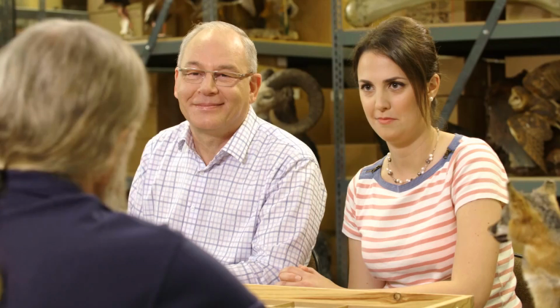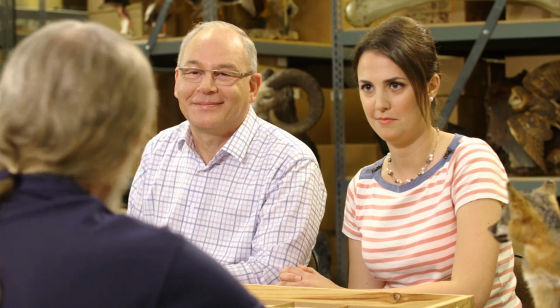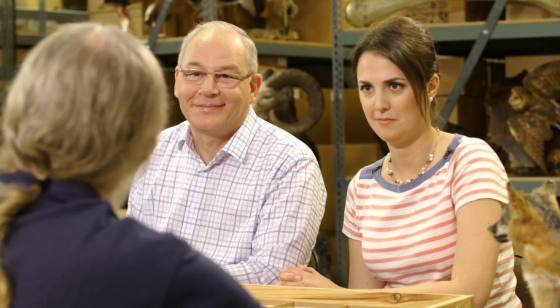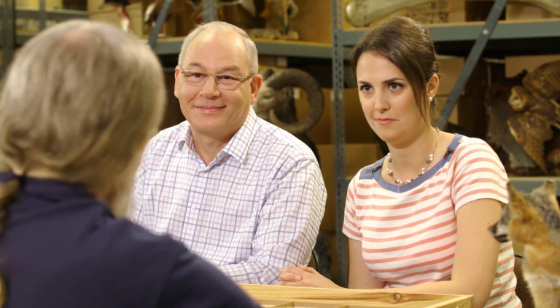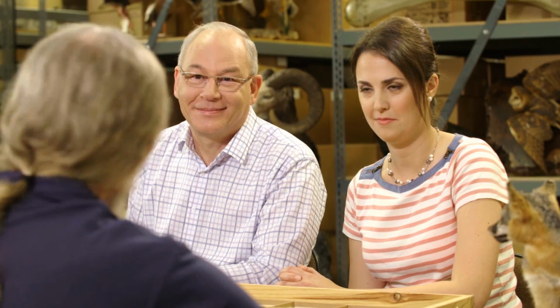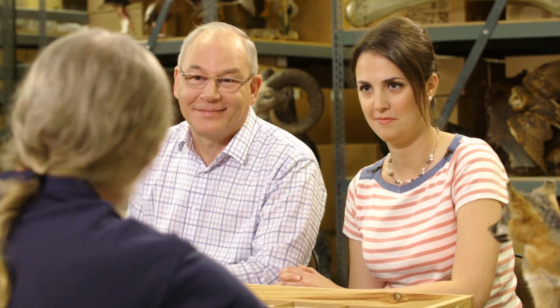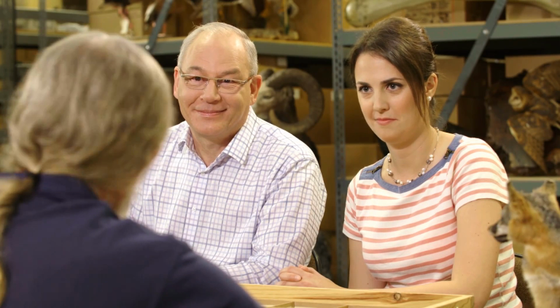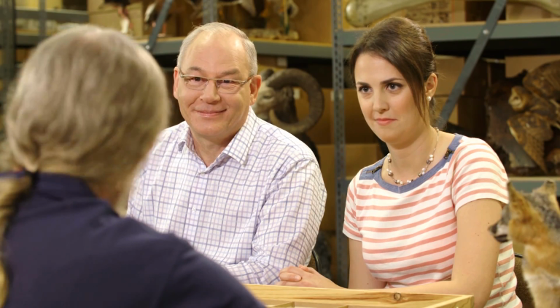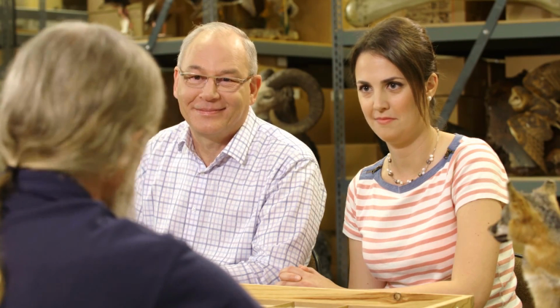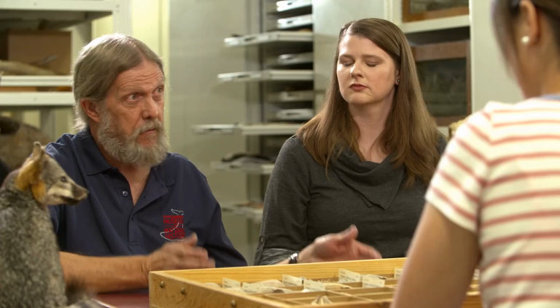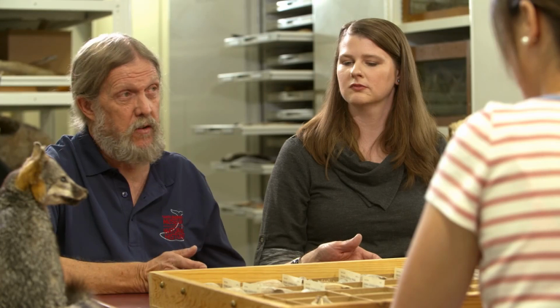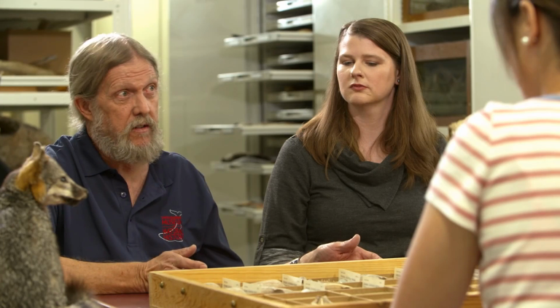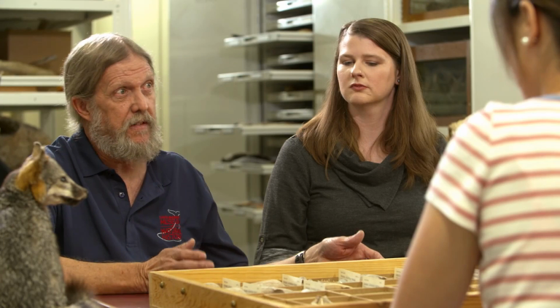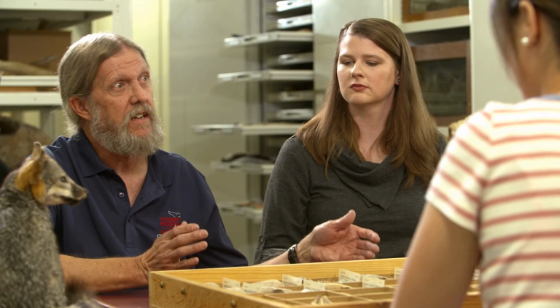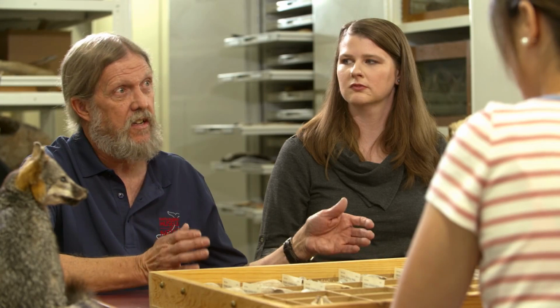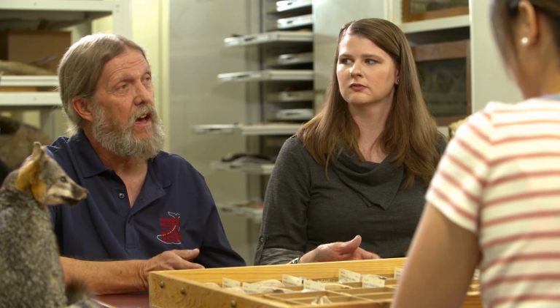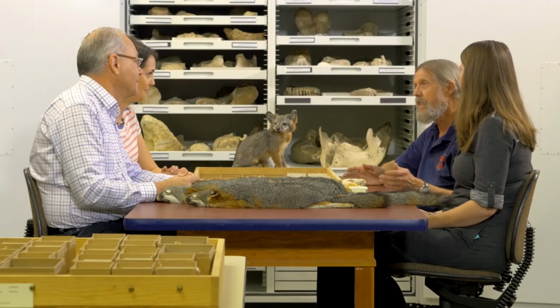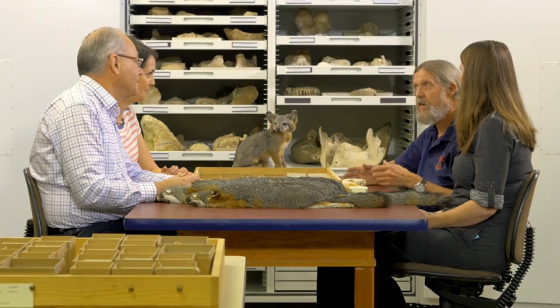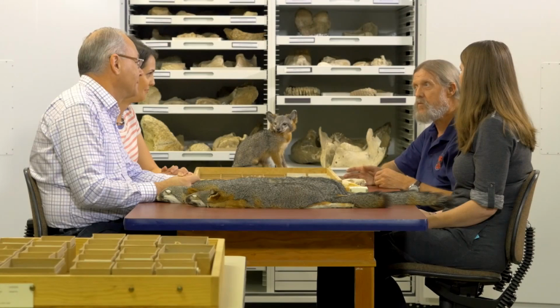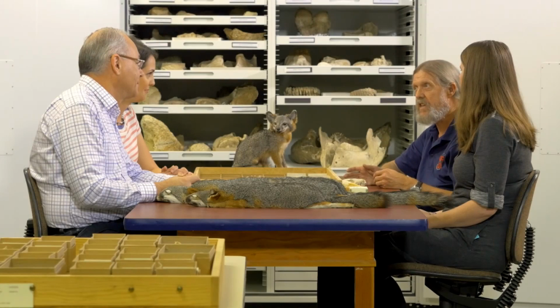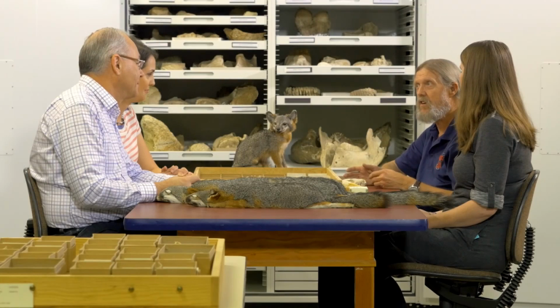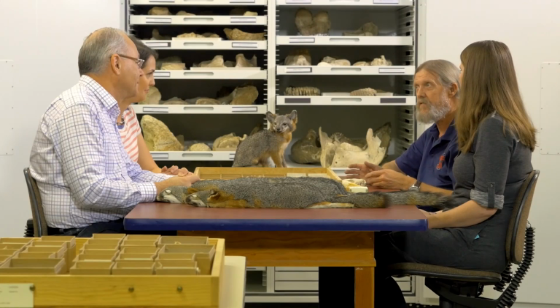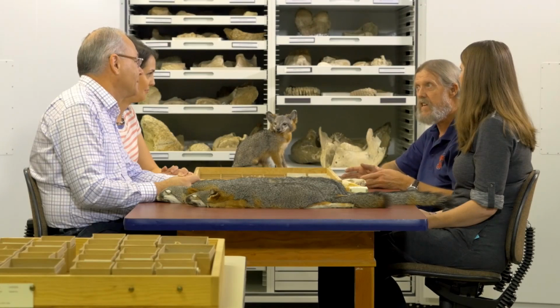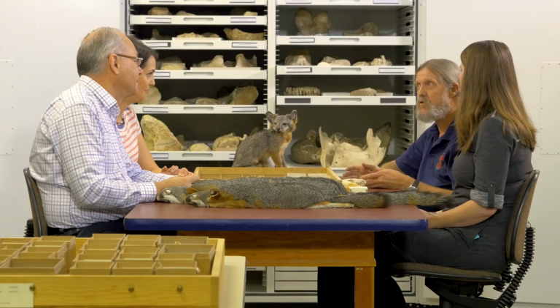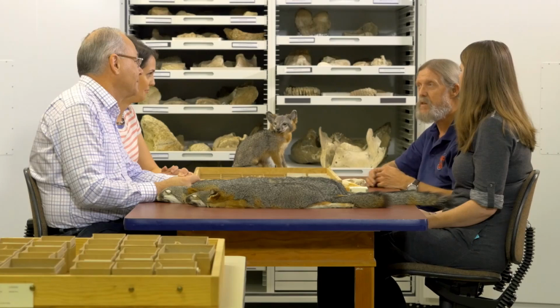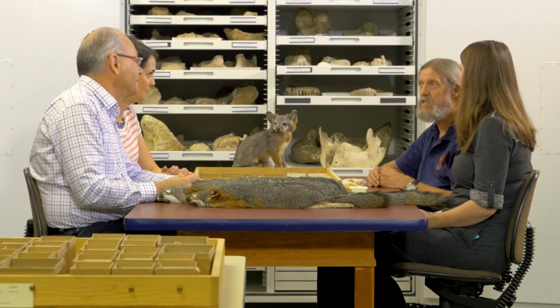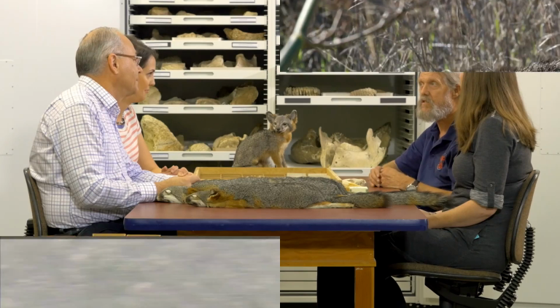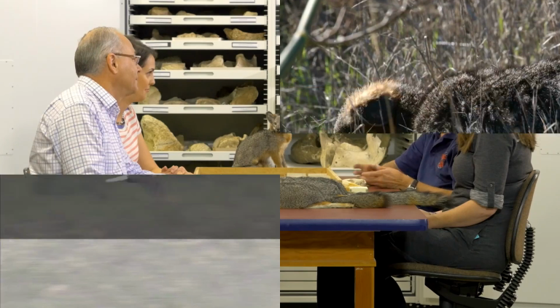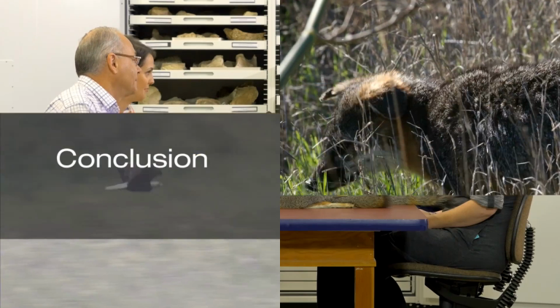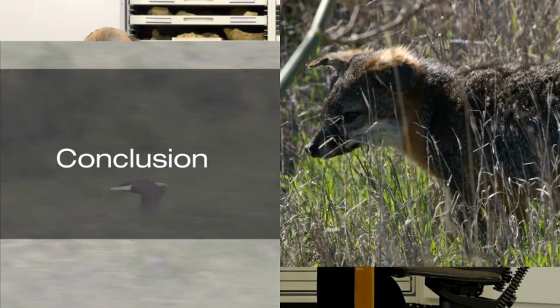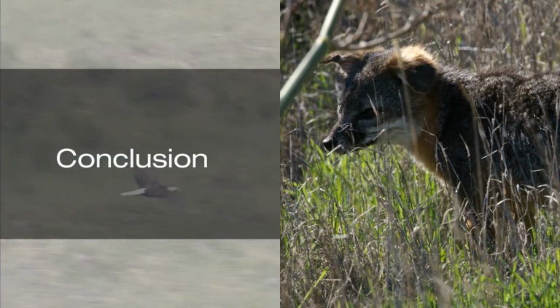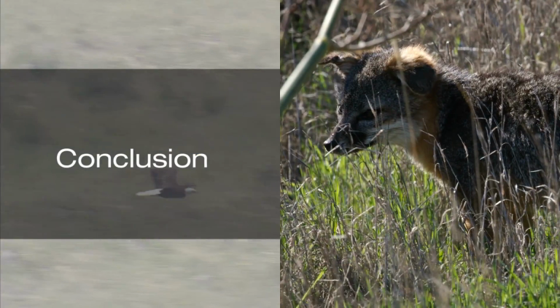Fast forward 12 years from start to finish, the island fox was taken off the endangered species list. It was in 2016.